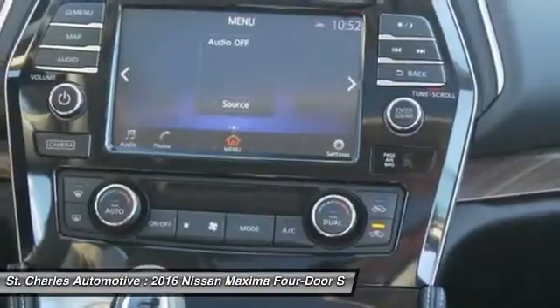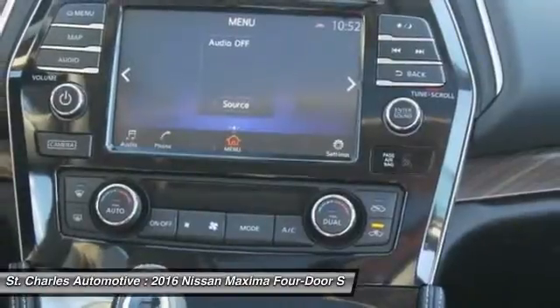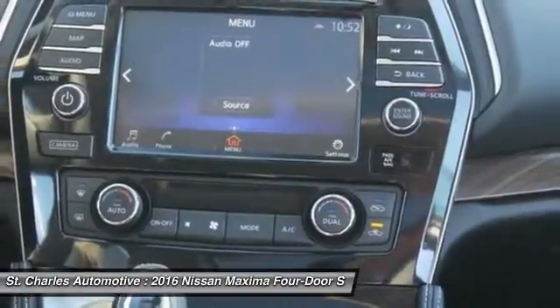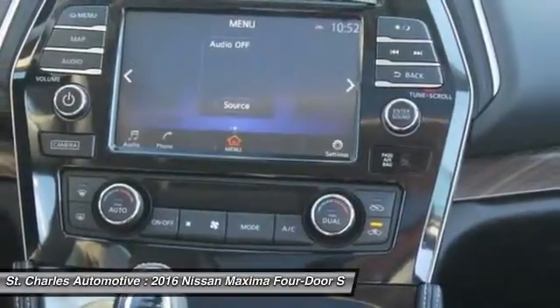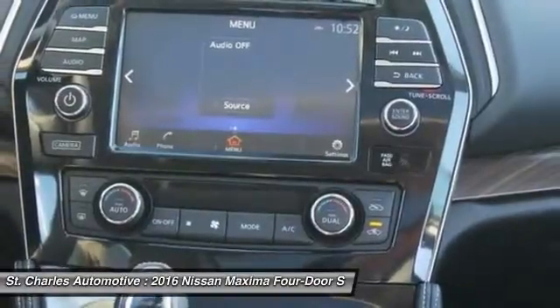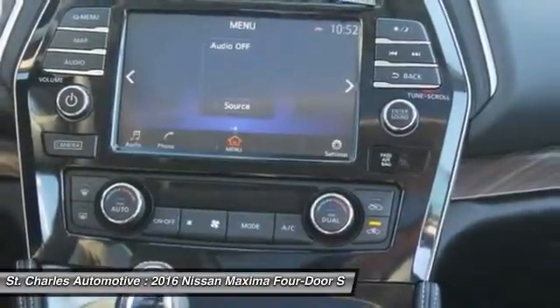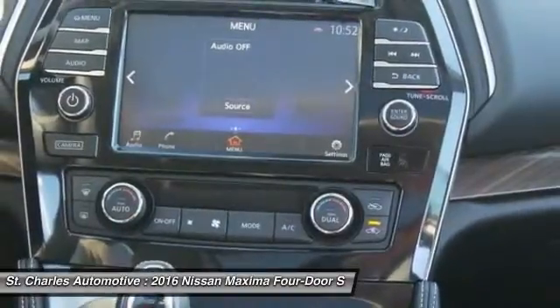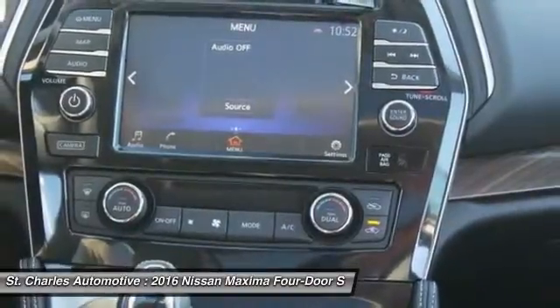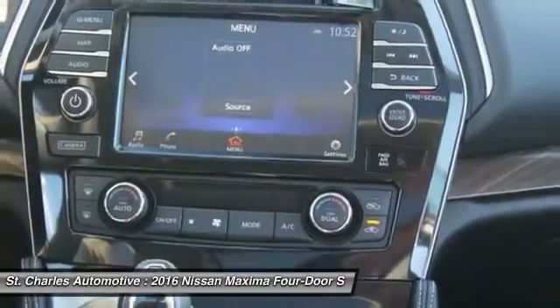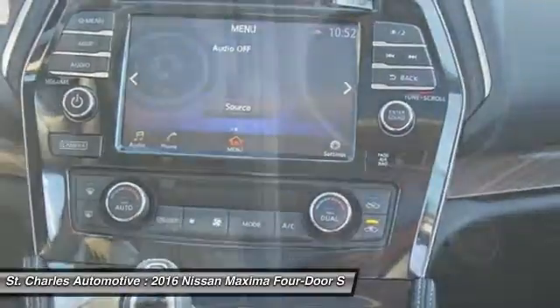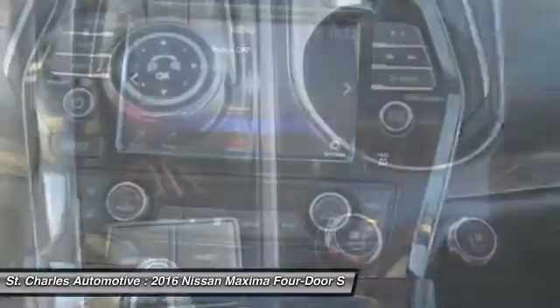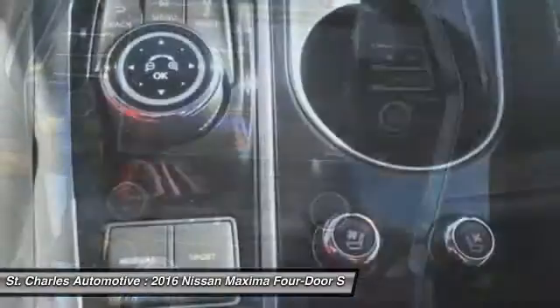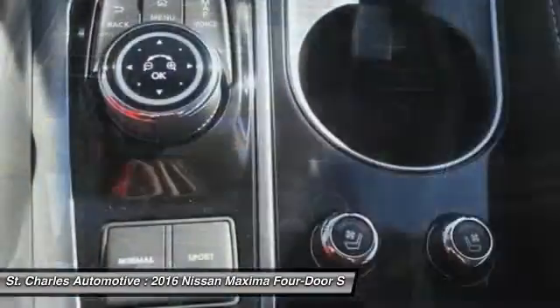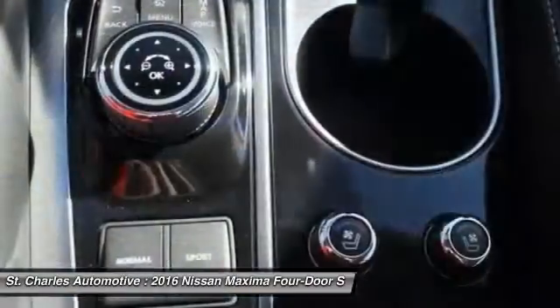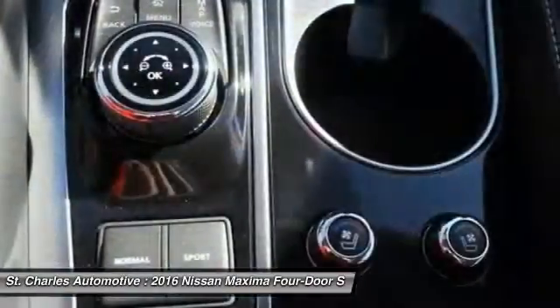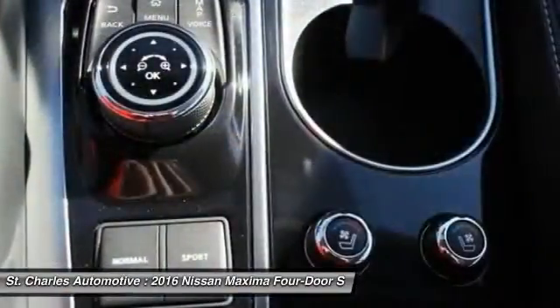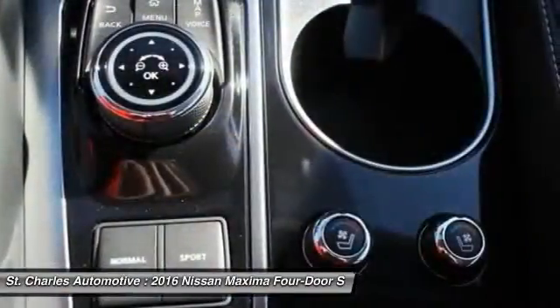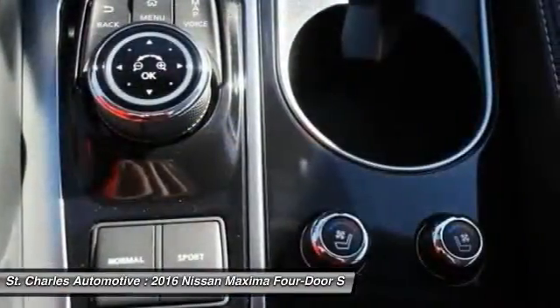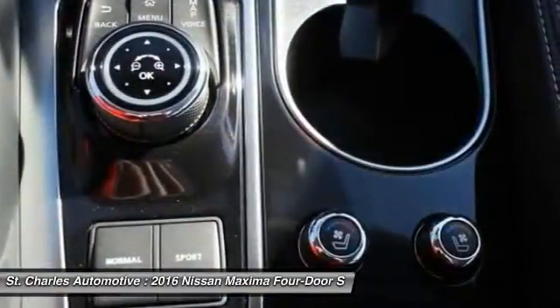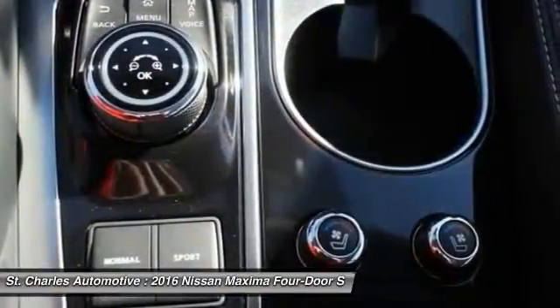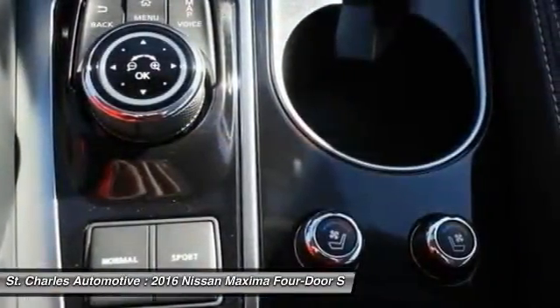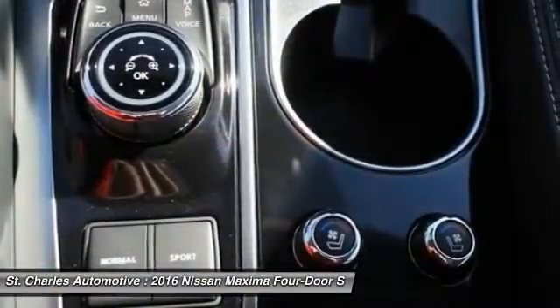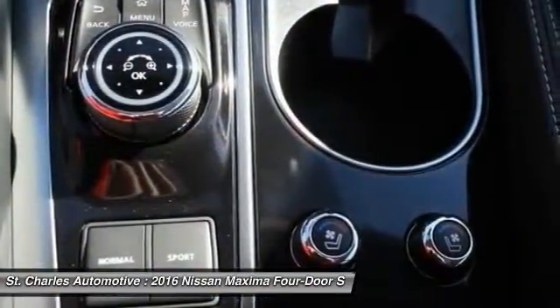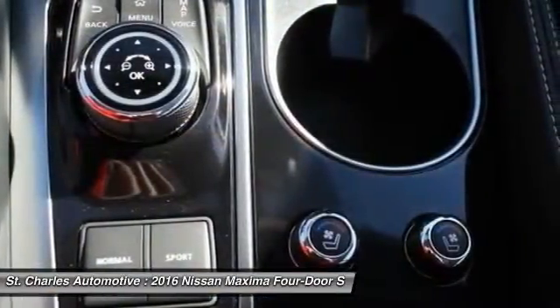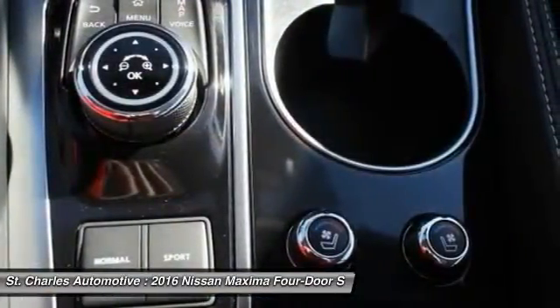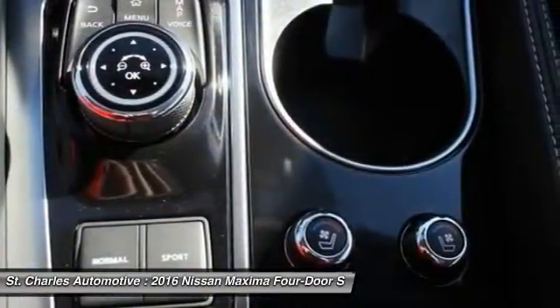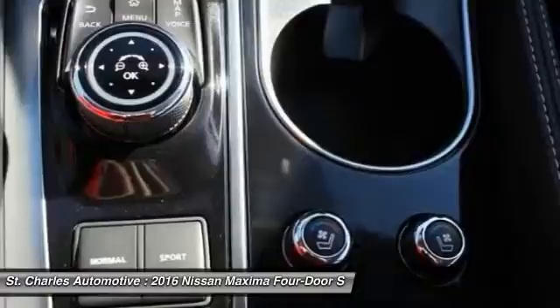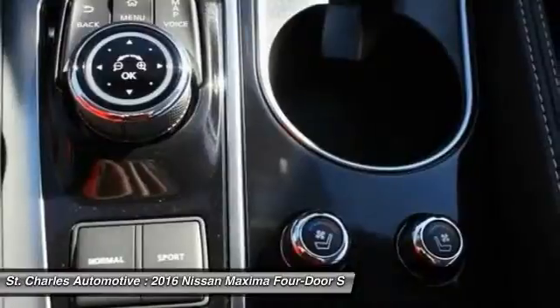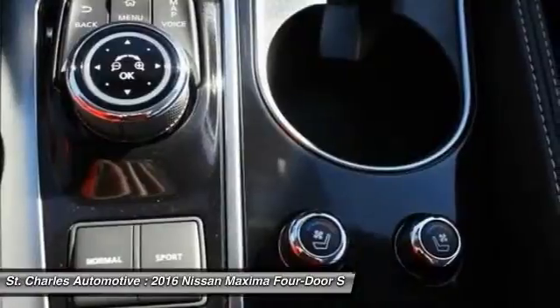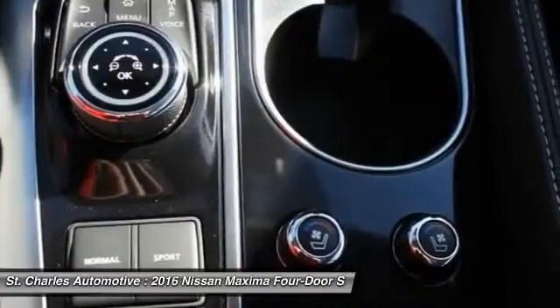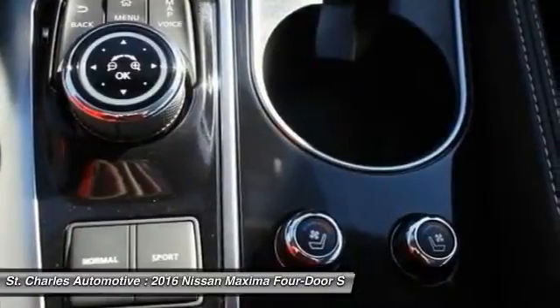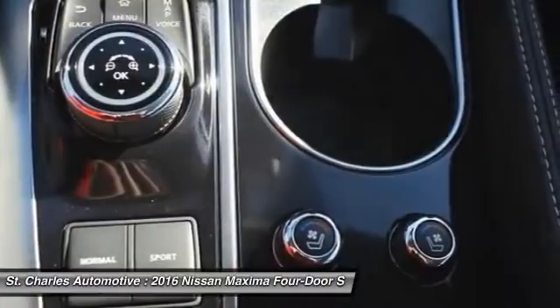Traction control, anti-lock braking system, backup camera, keyless entry, Bluetooth.